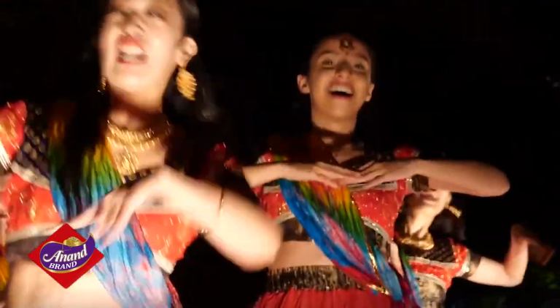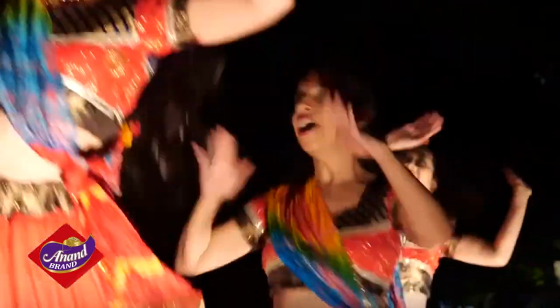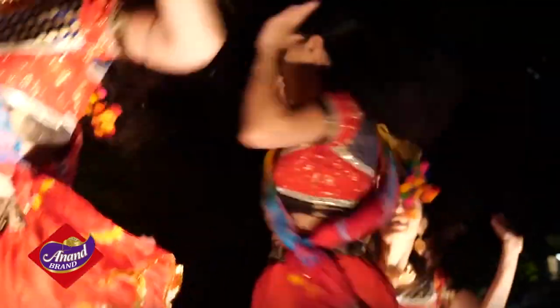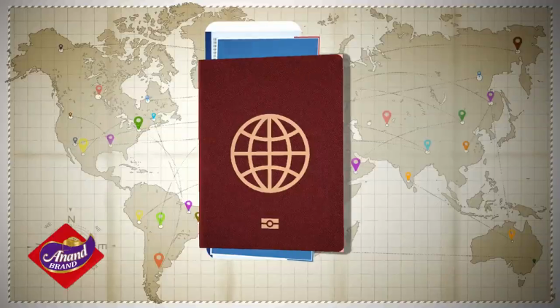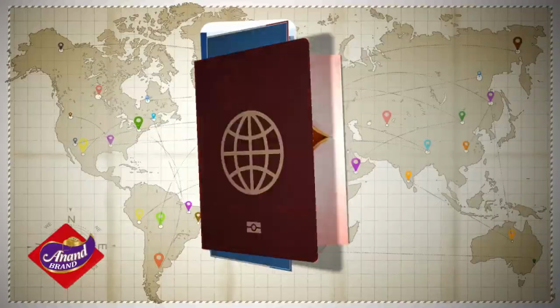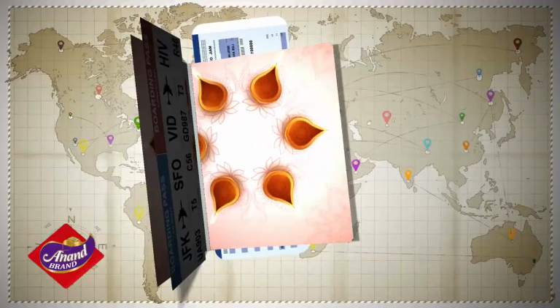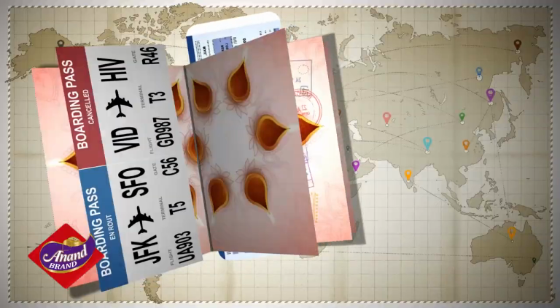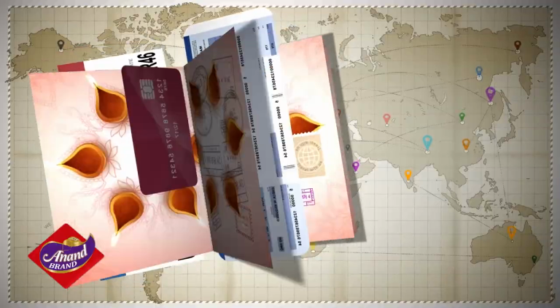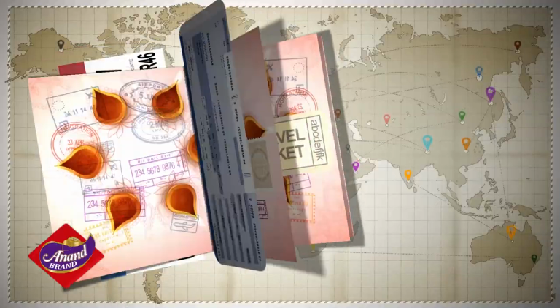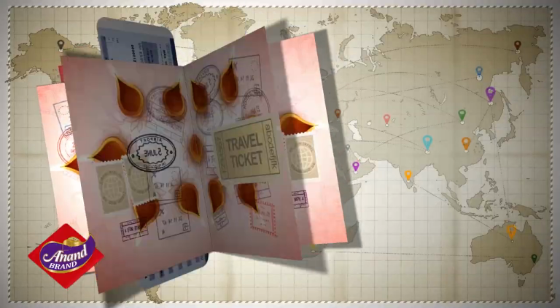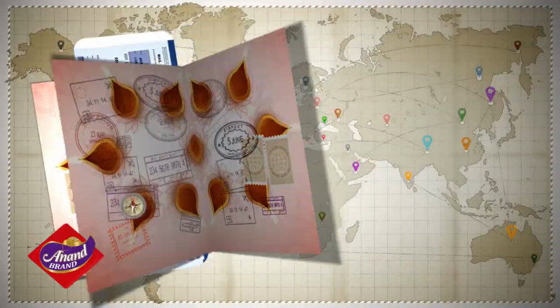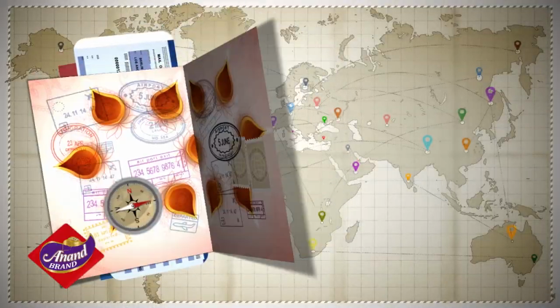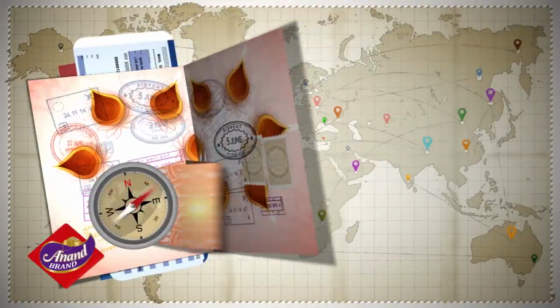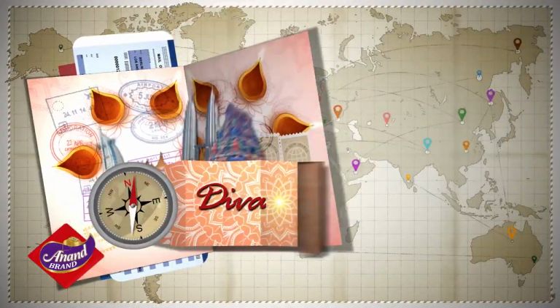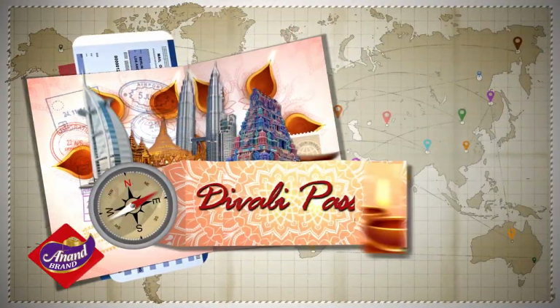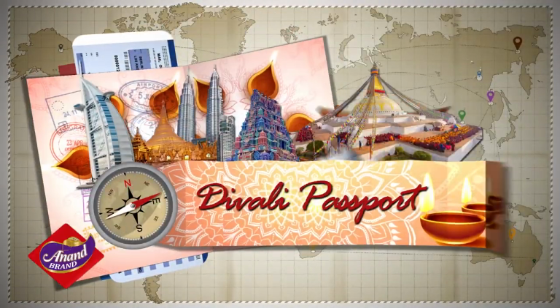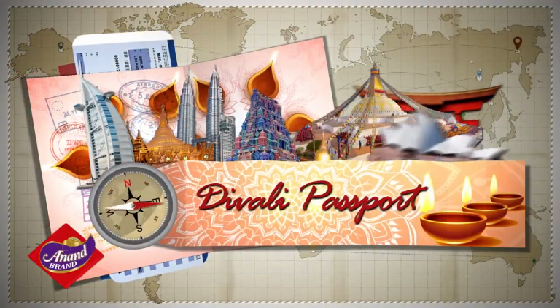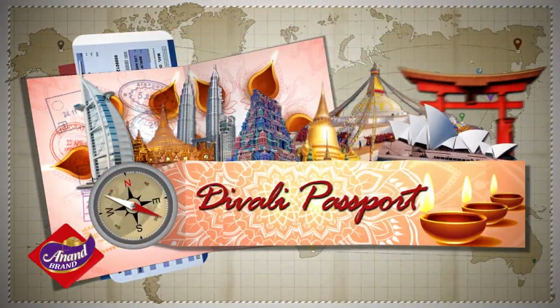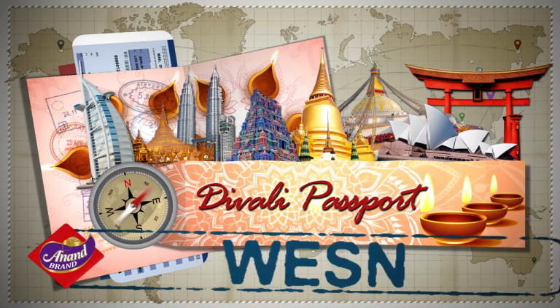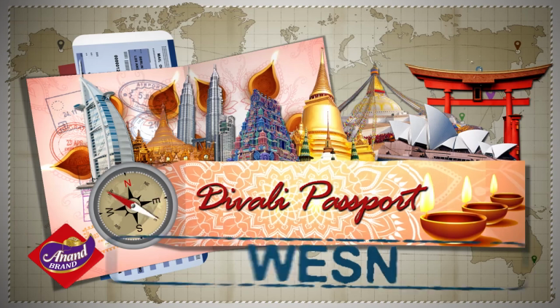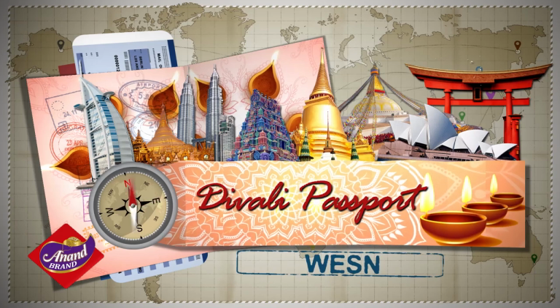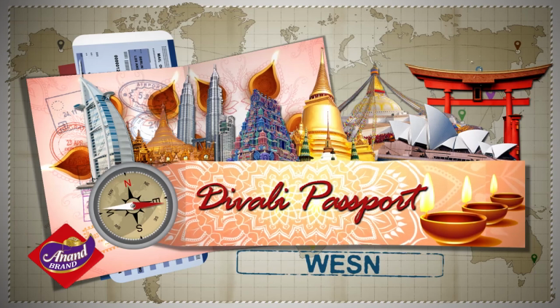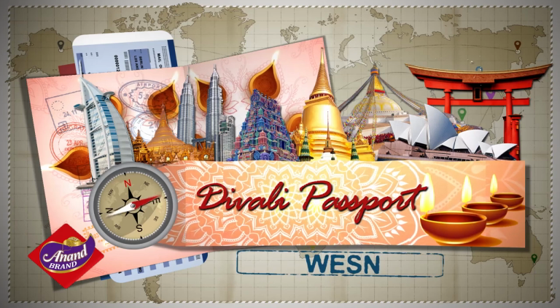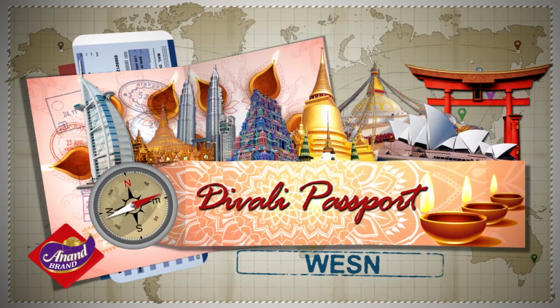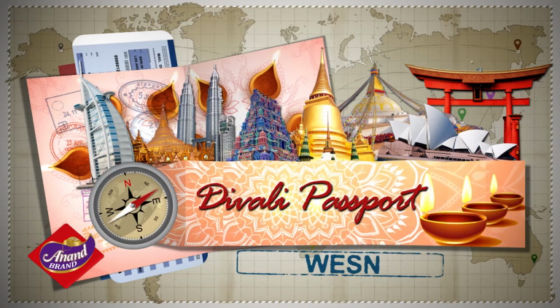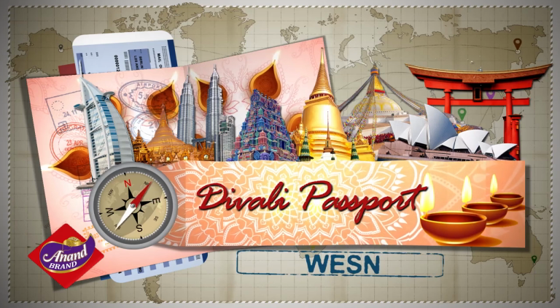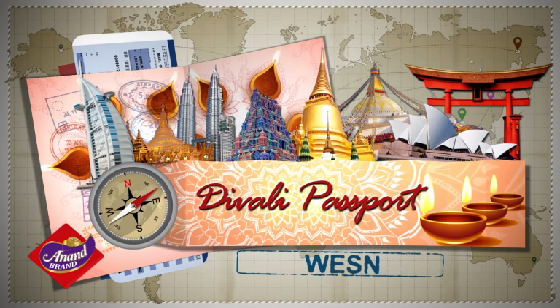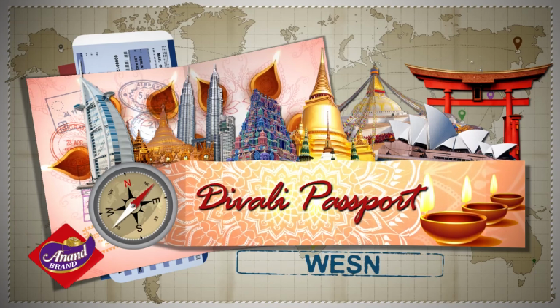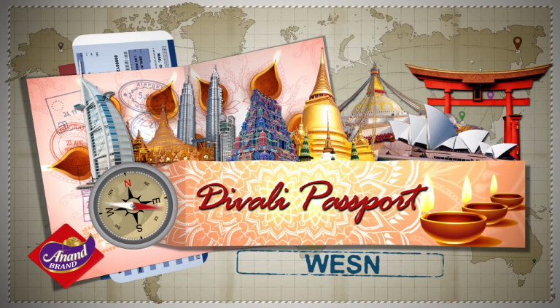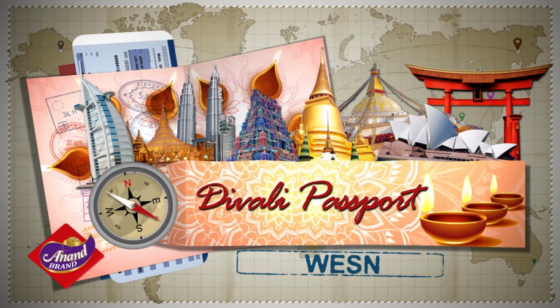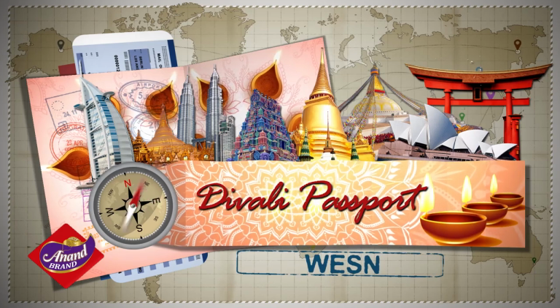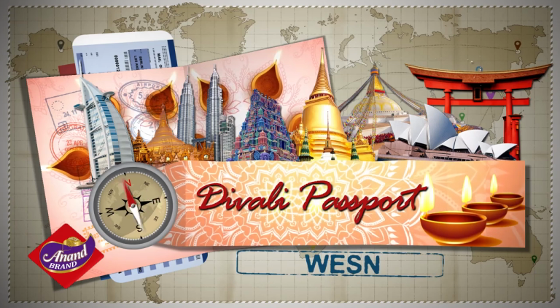I'm Shanji, and this has been WESN's Diwali Passport.